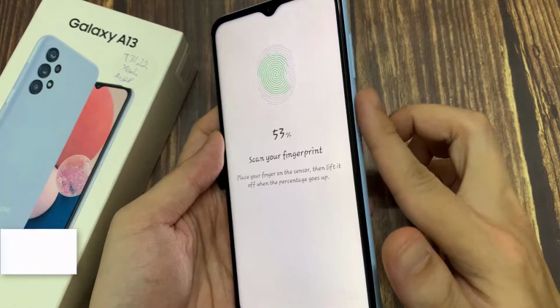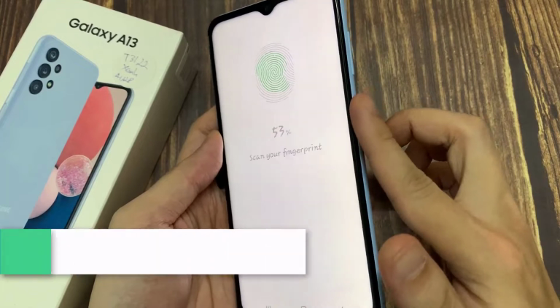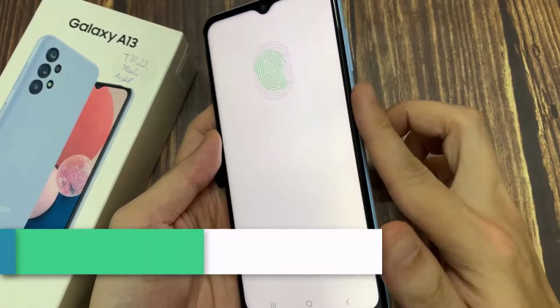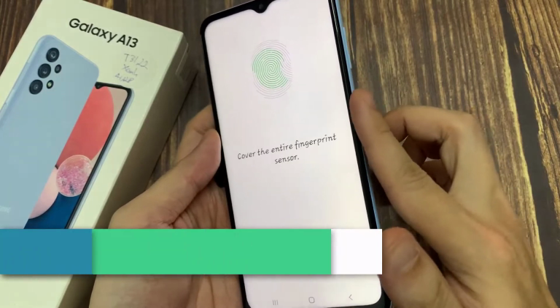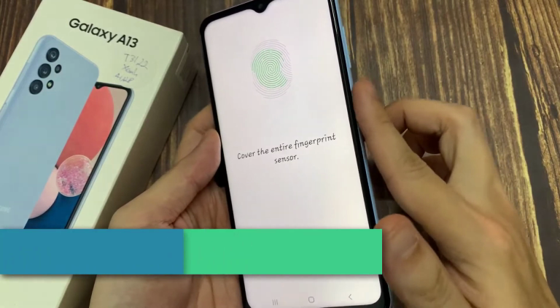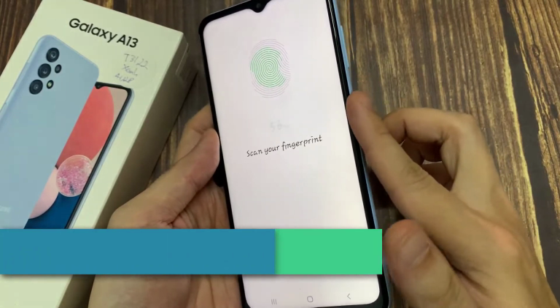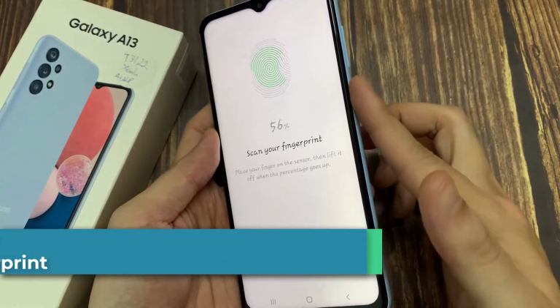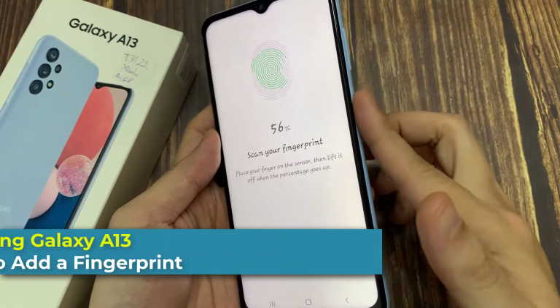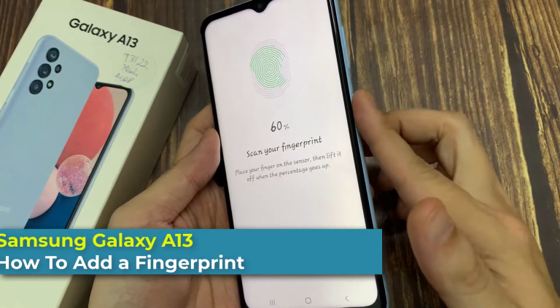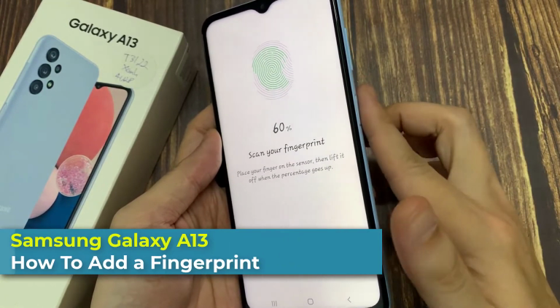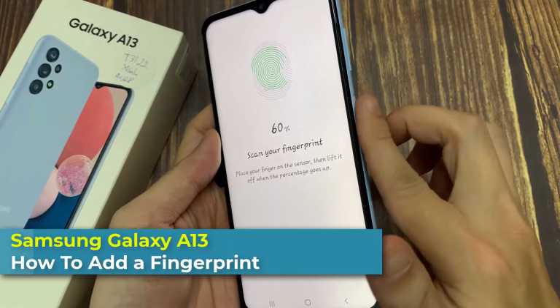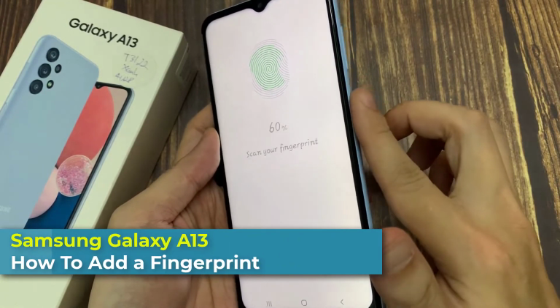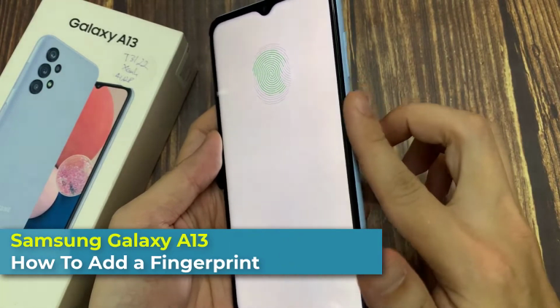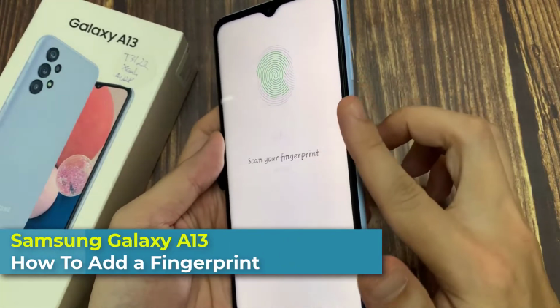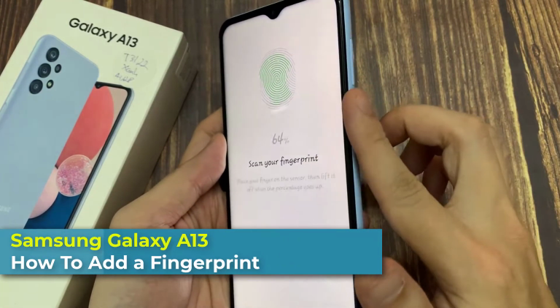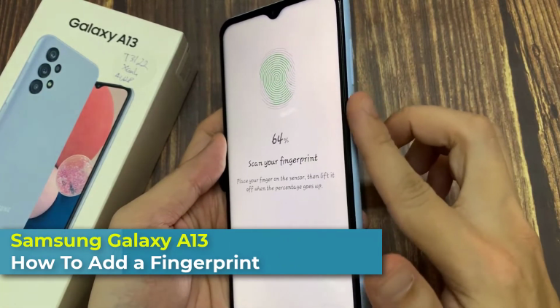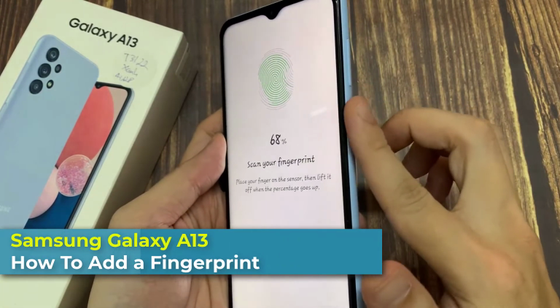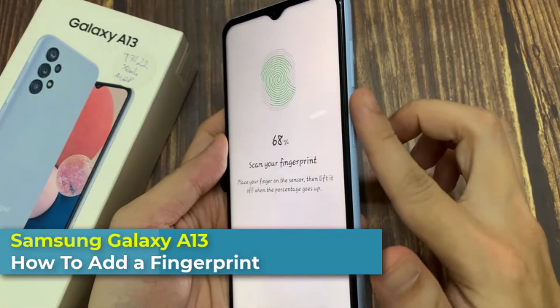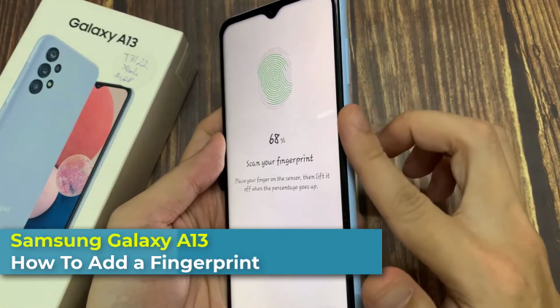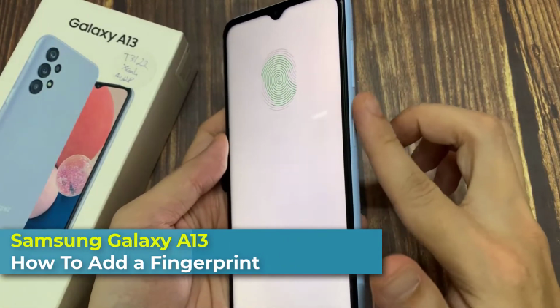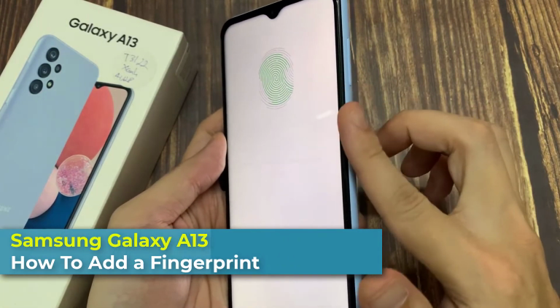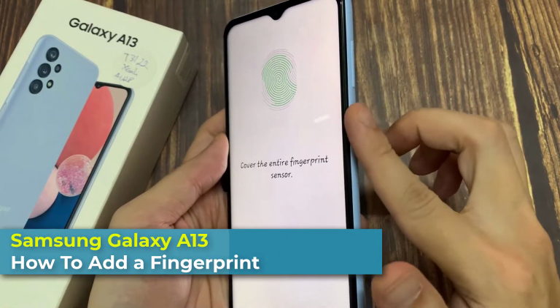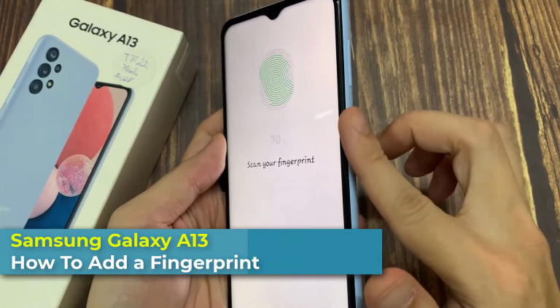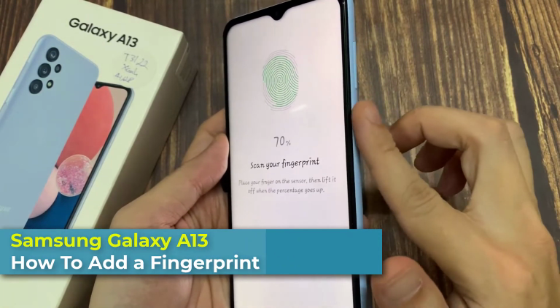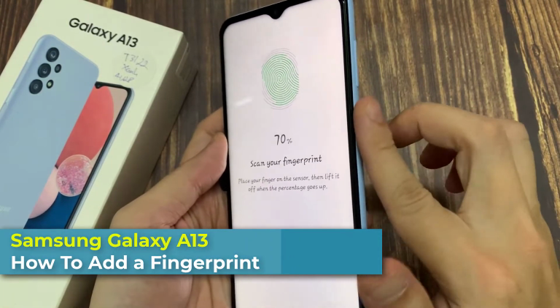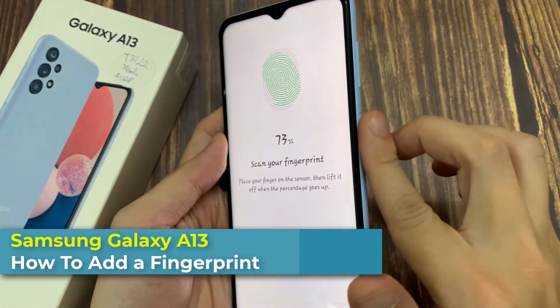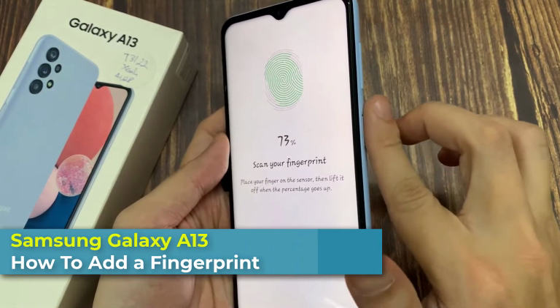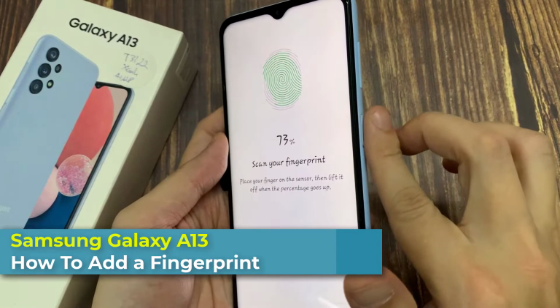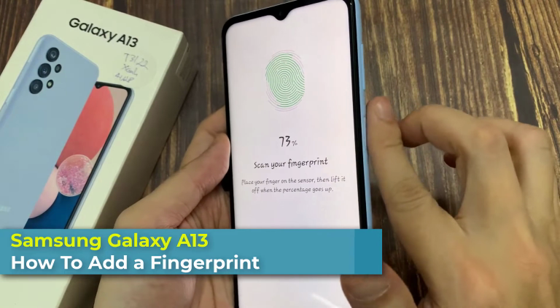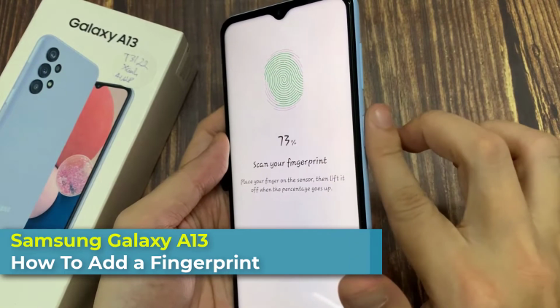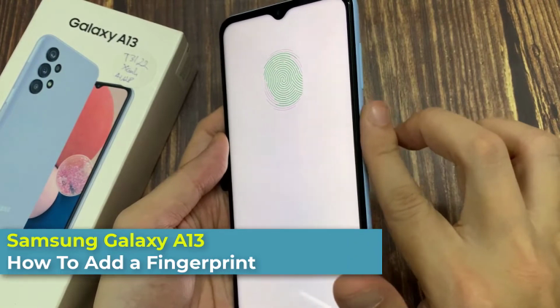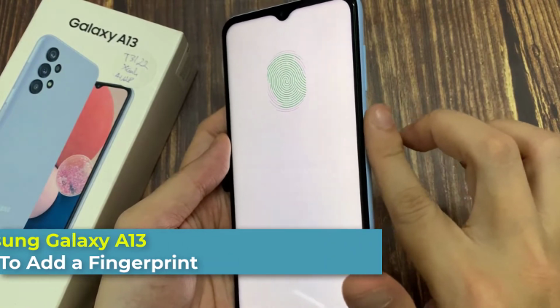Hi everyone! In this video, I will show you how to add a fingerprint on Samsung Galaxy A13.